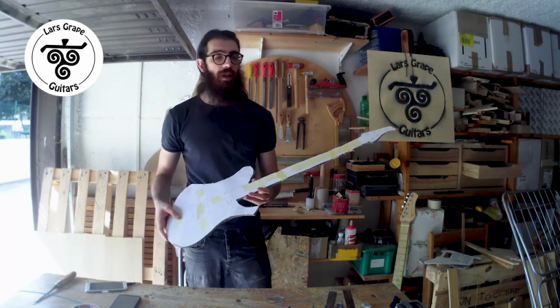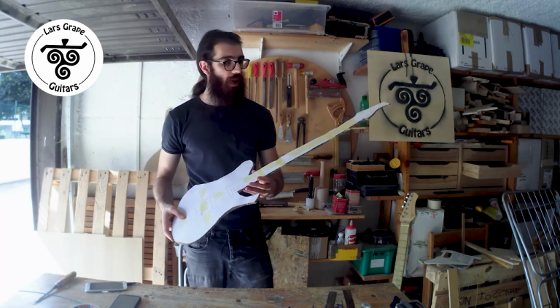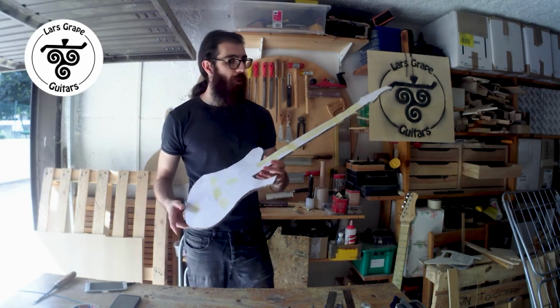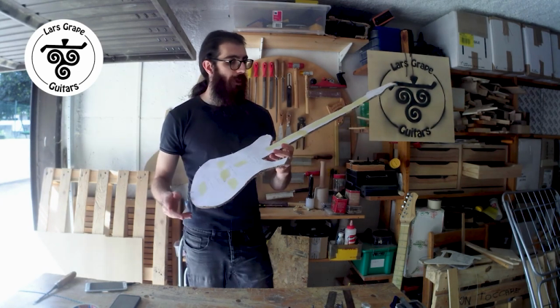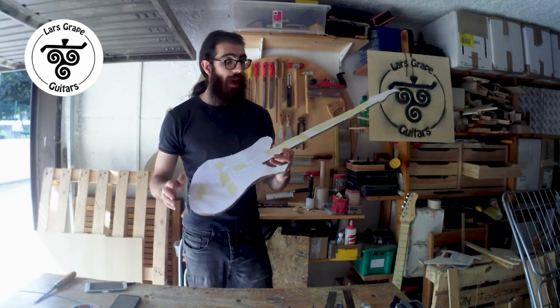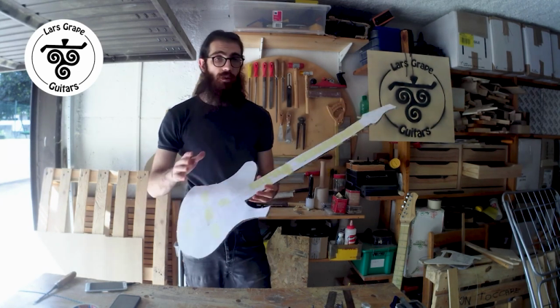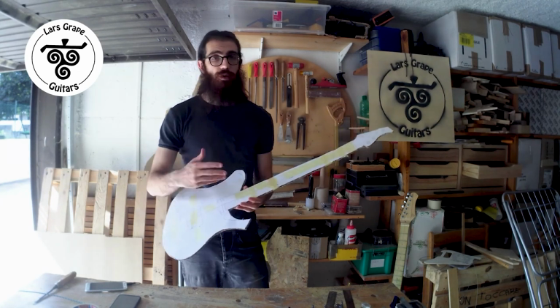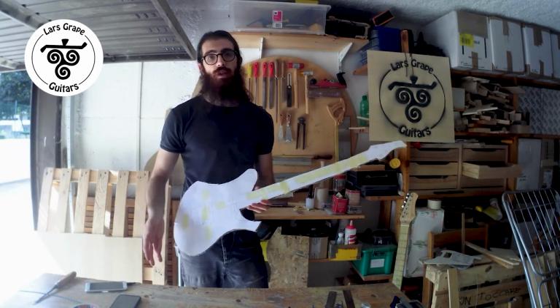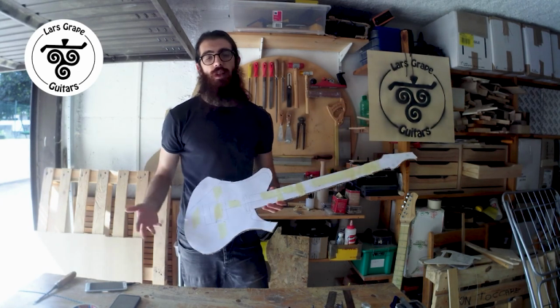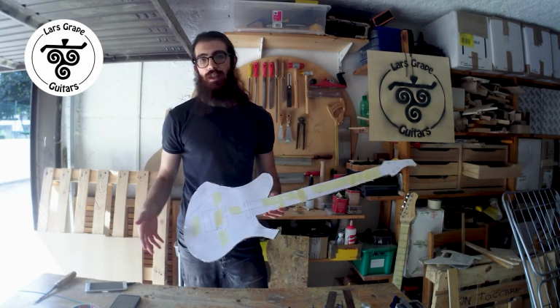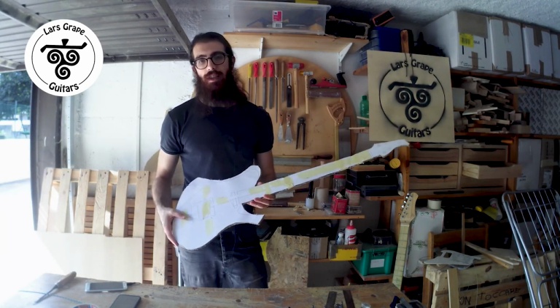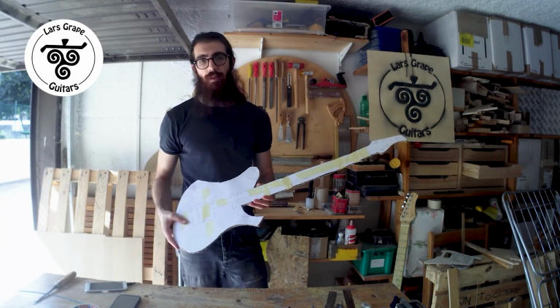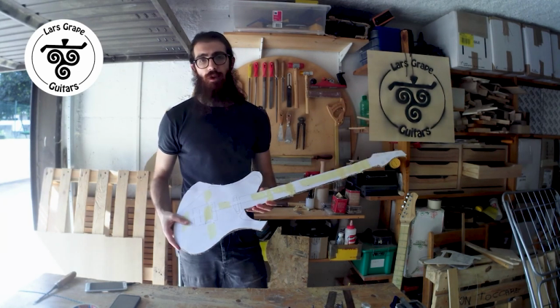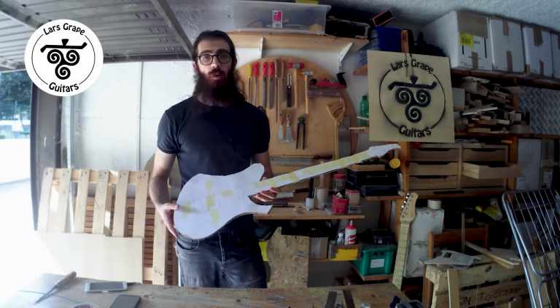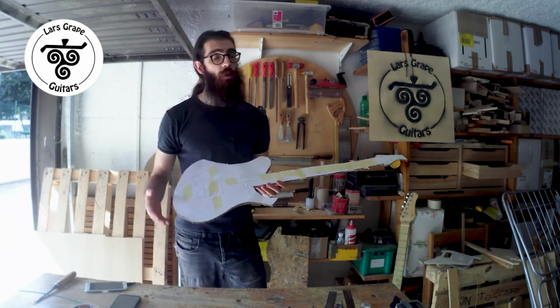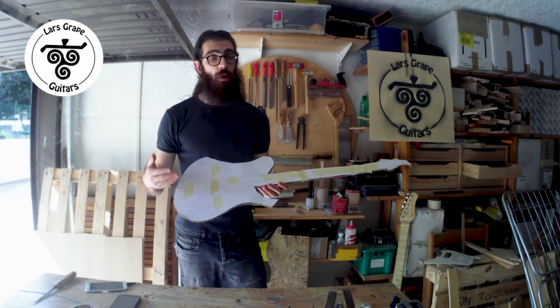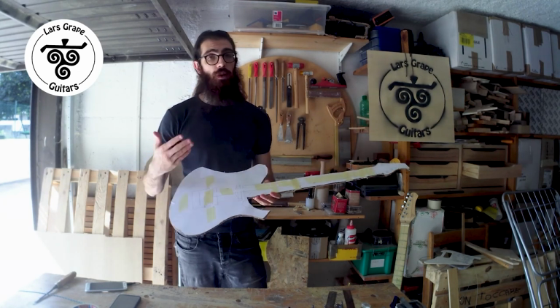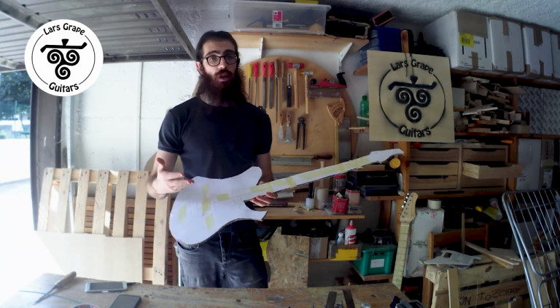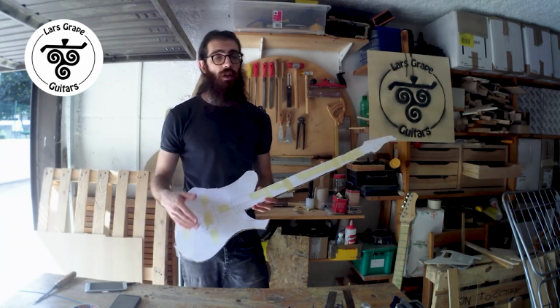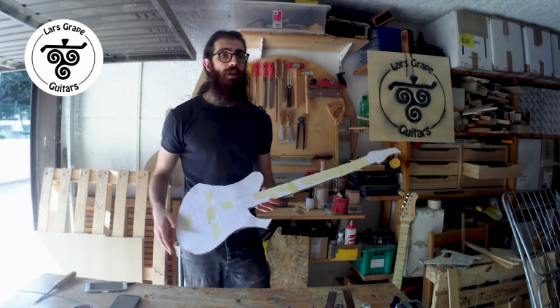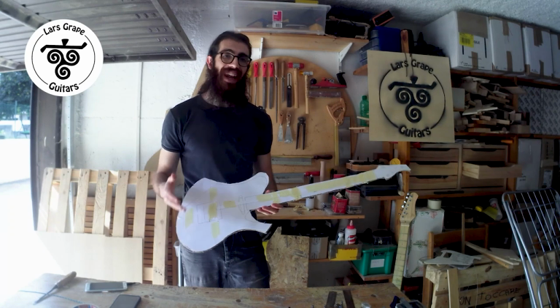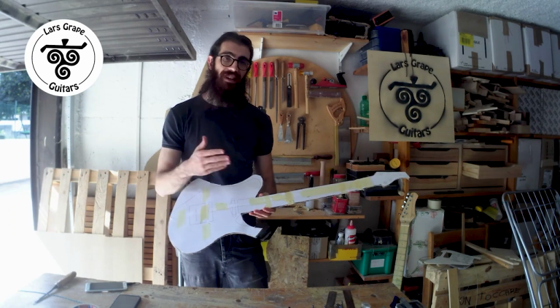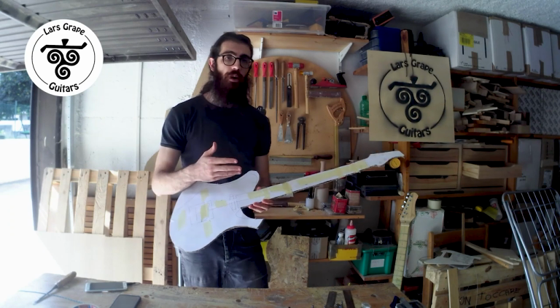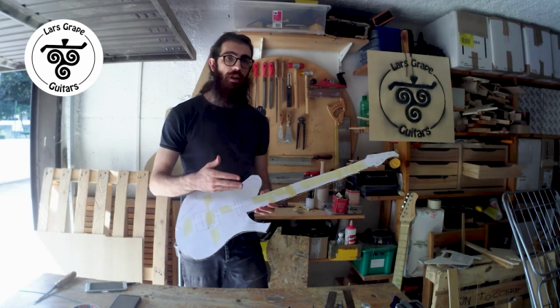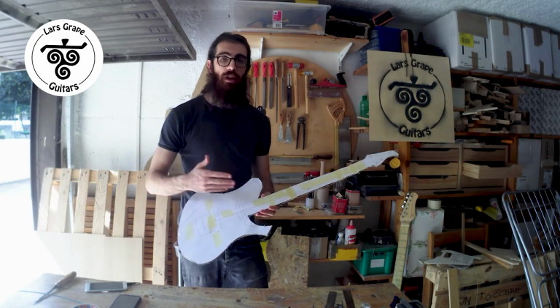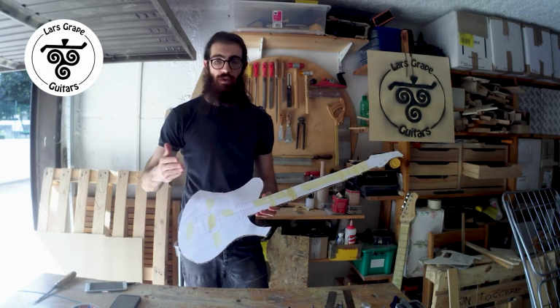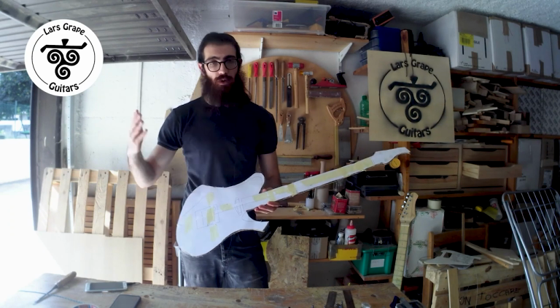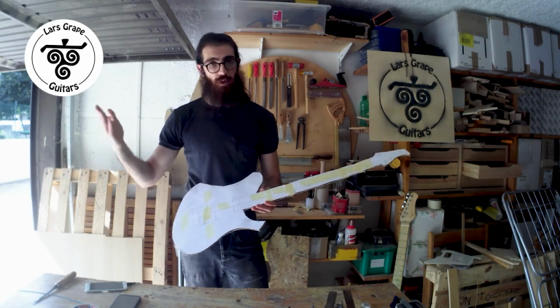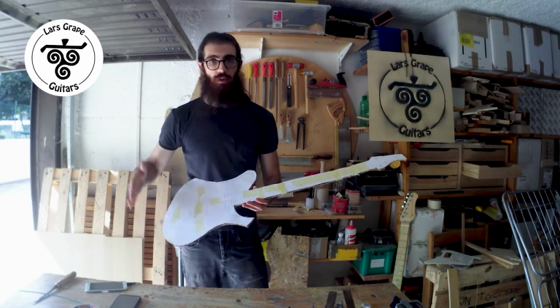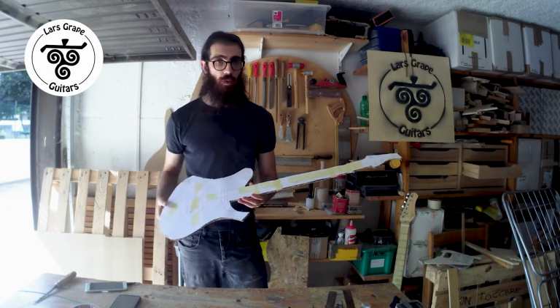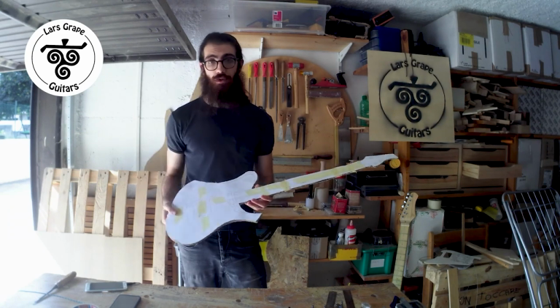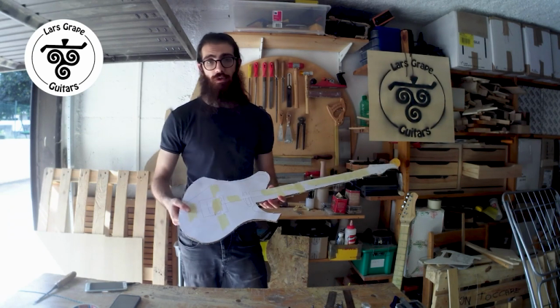I will see you in the next episode where we will talk about hand drawing versus computer drawing.